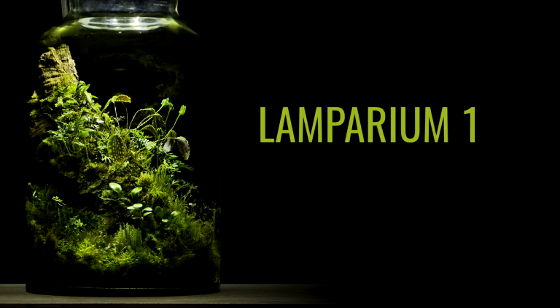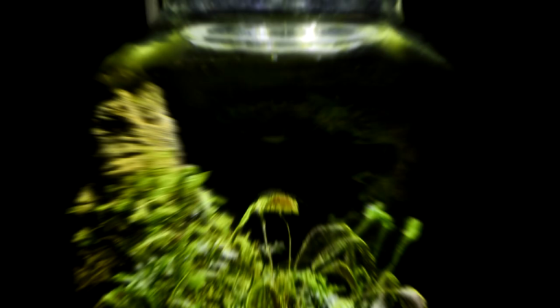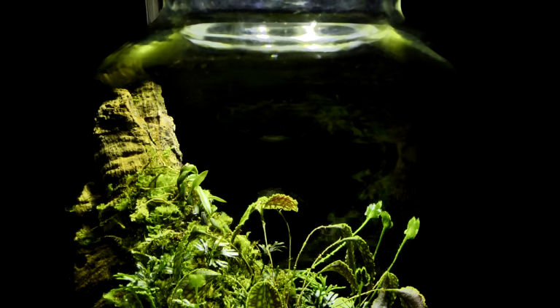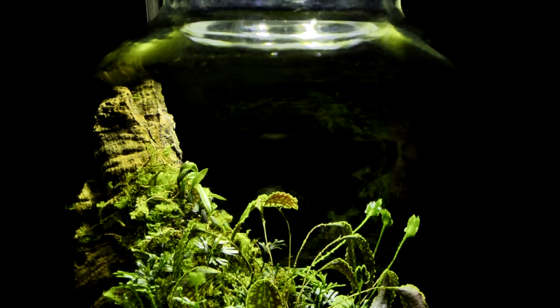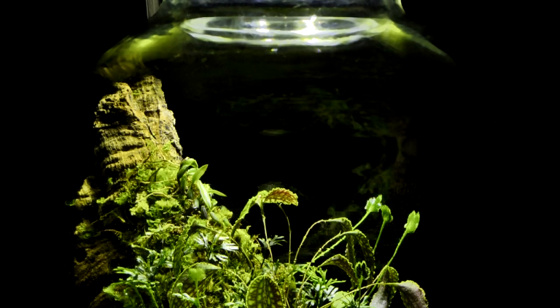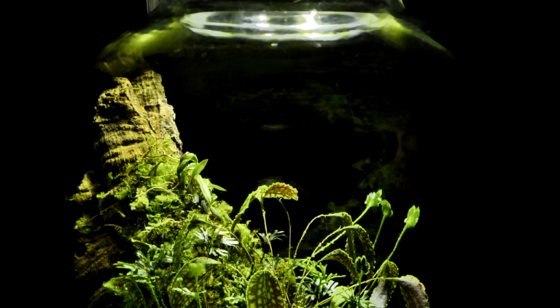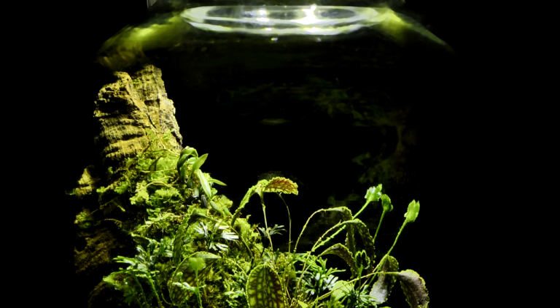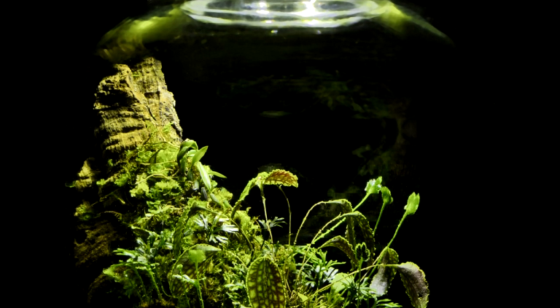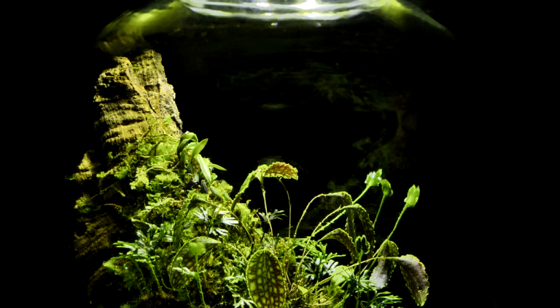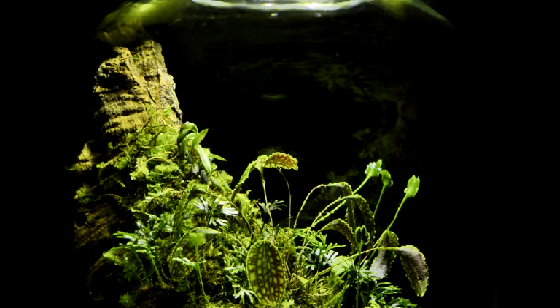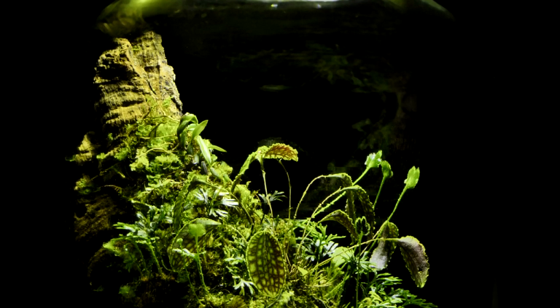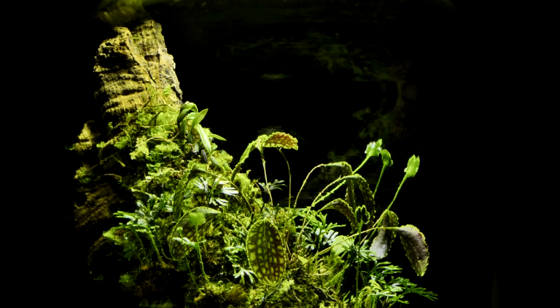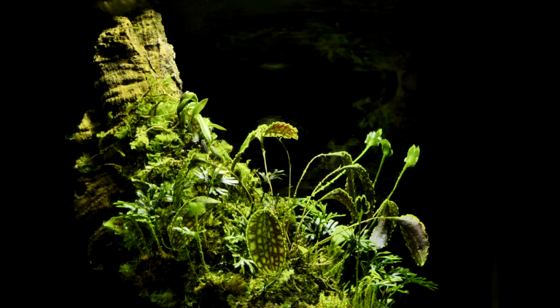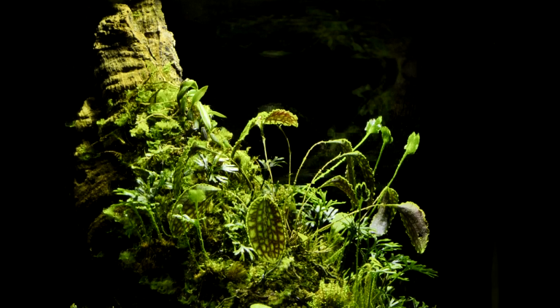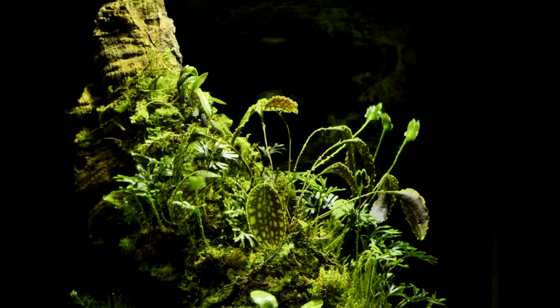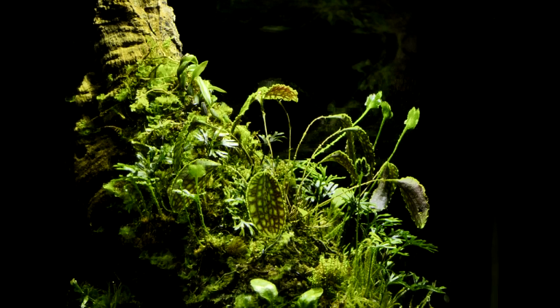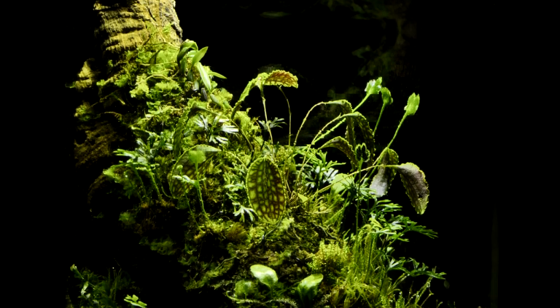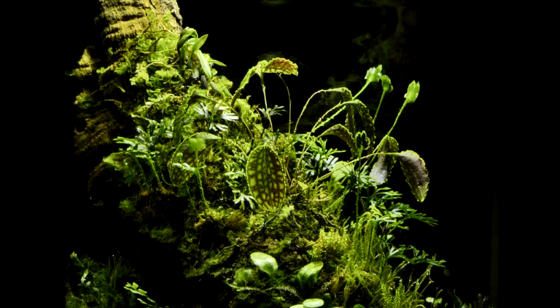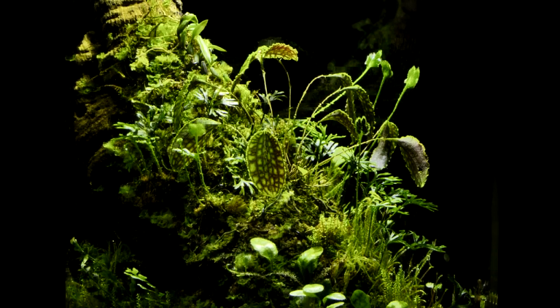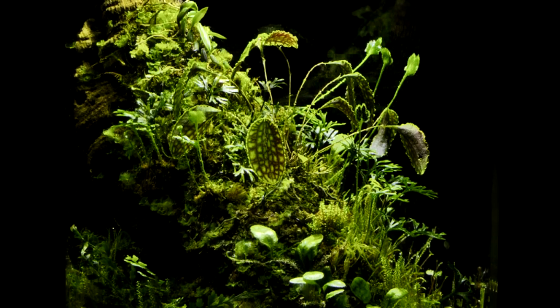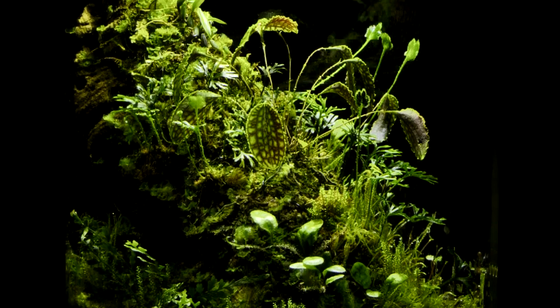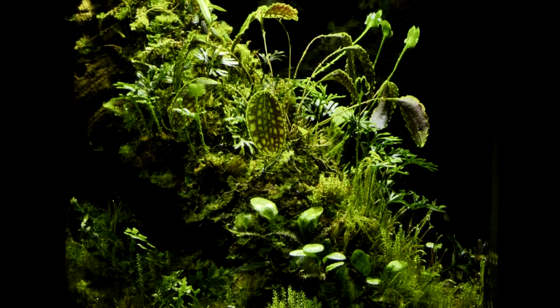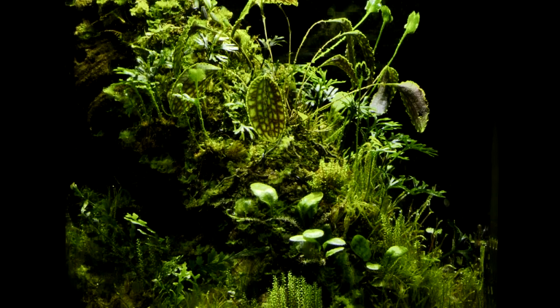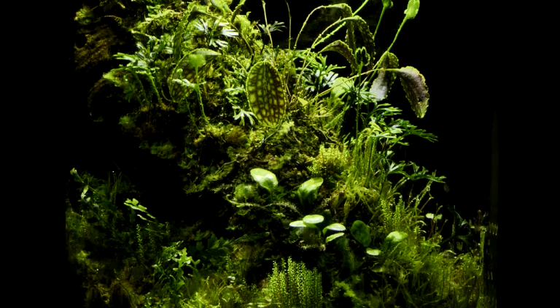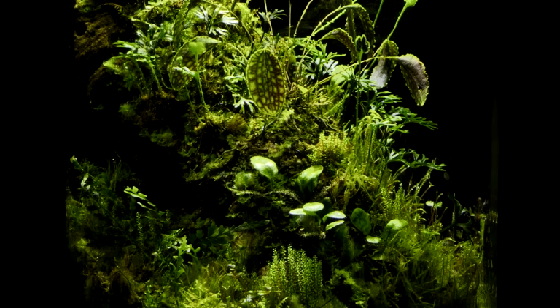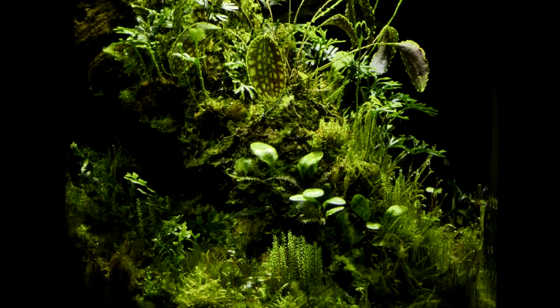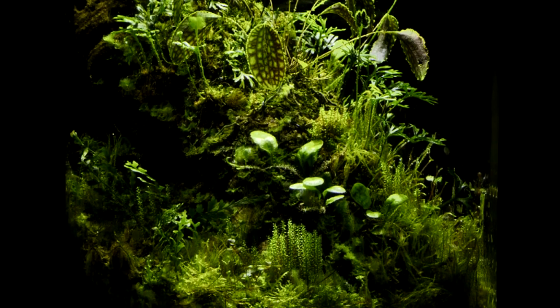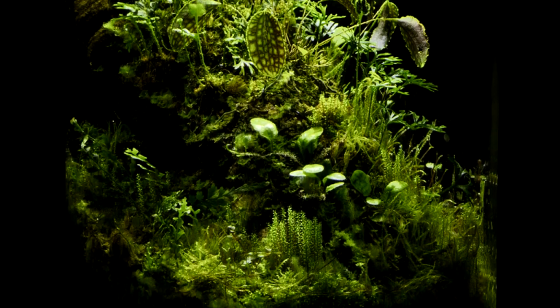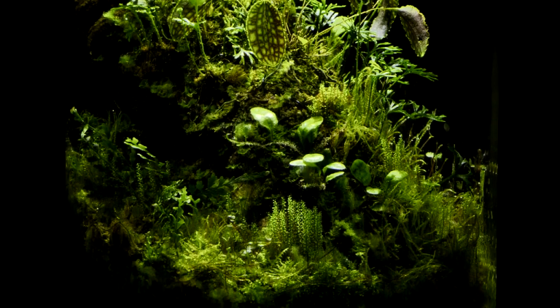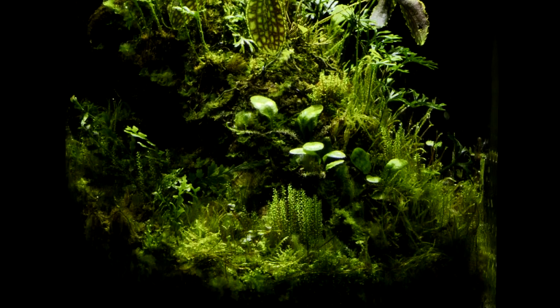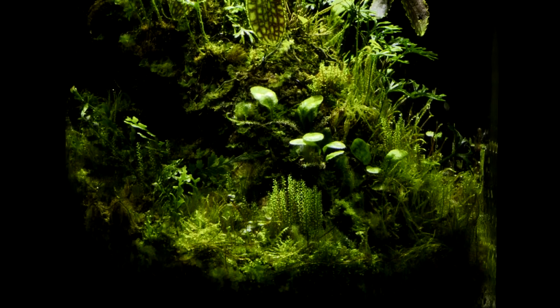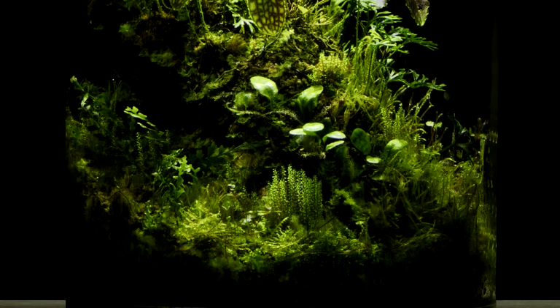This is Matthew with Another World Terraria, where I teach and inspire you on the topics of rare plants and artistic nature displays.